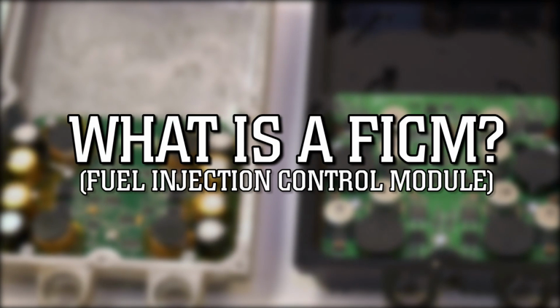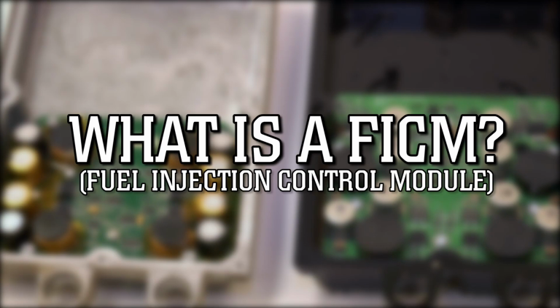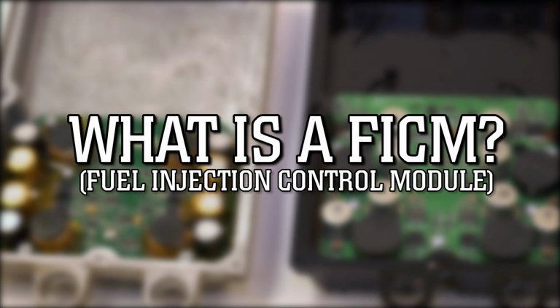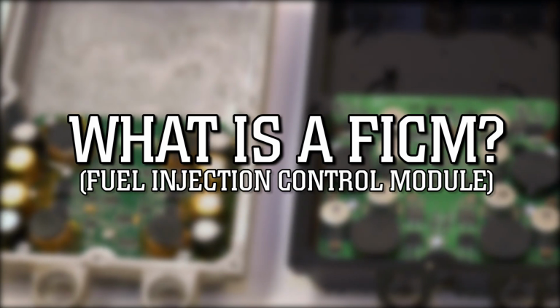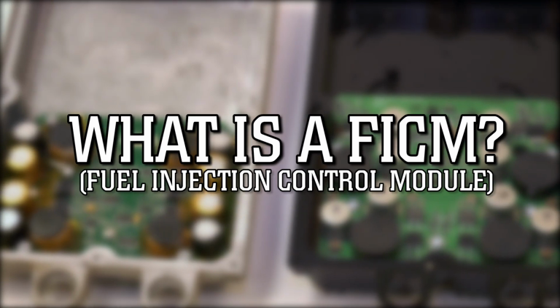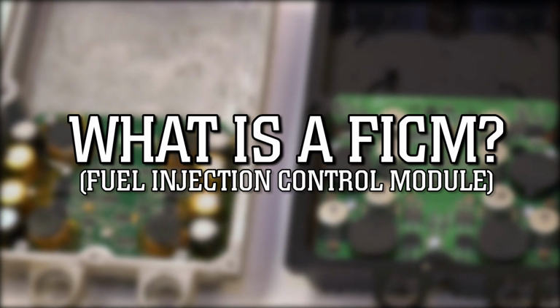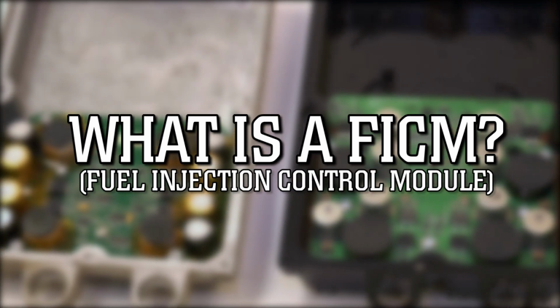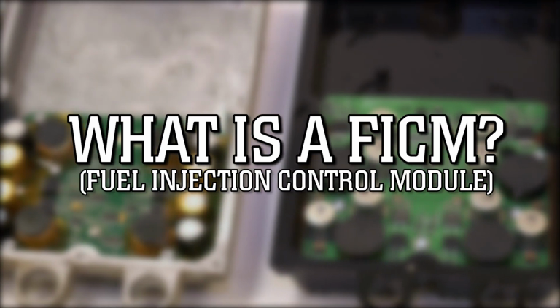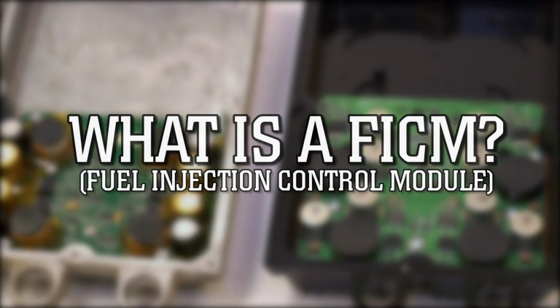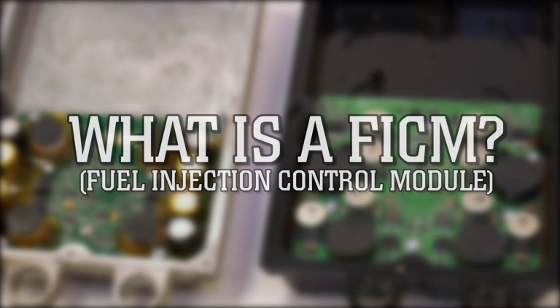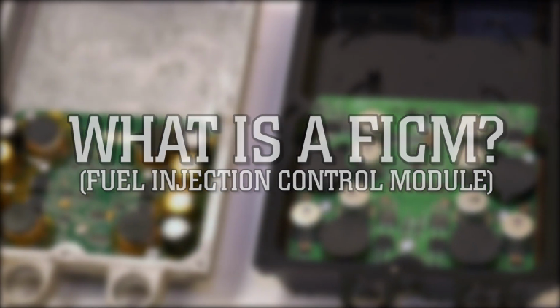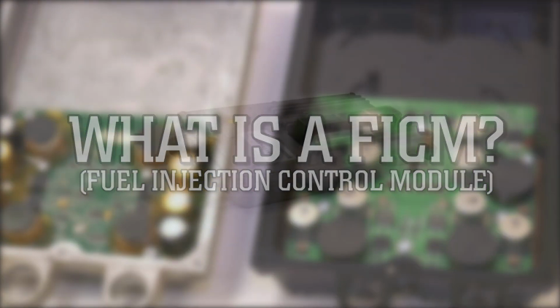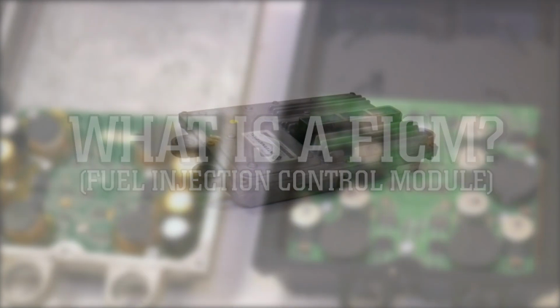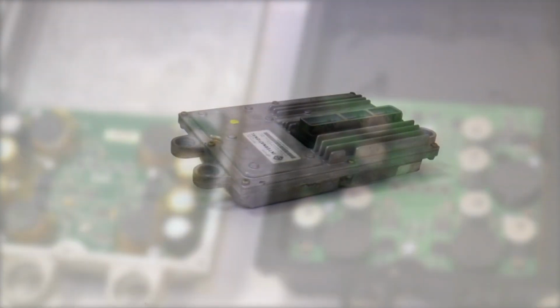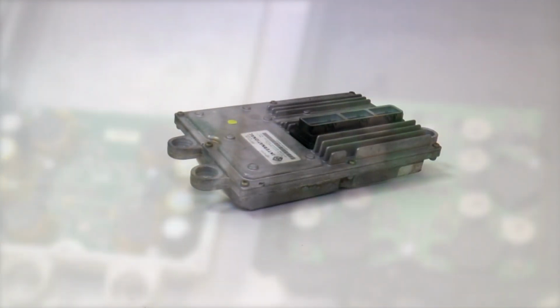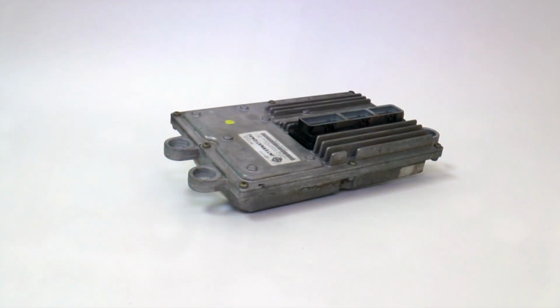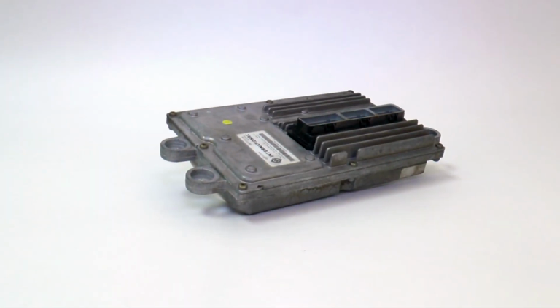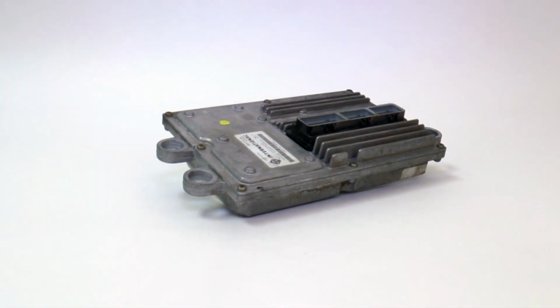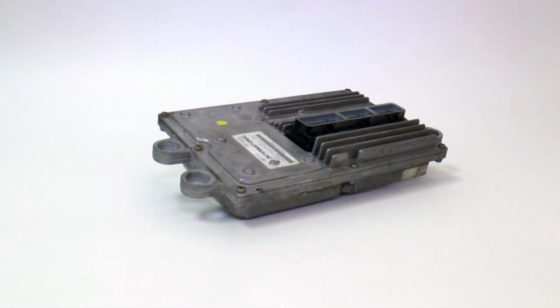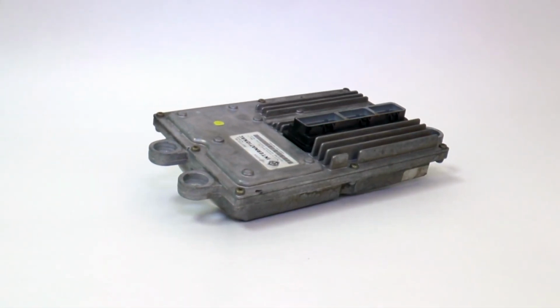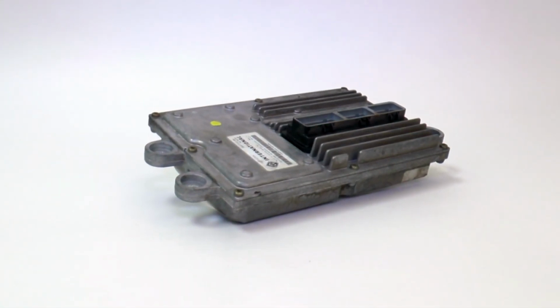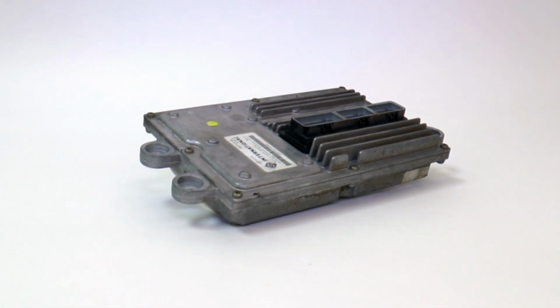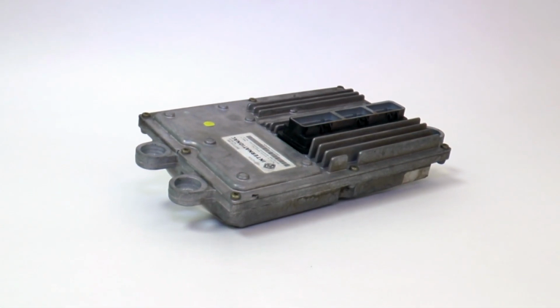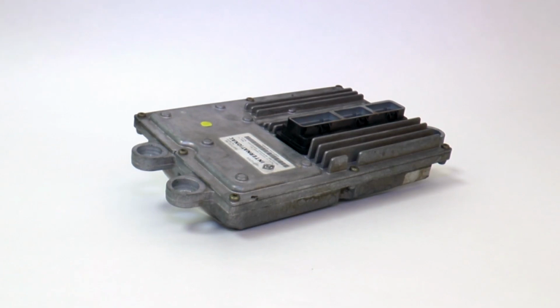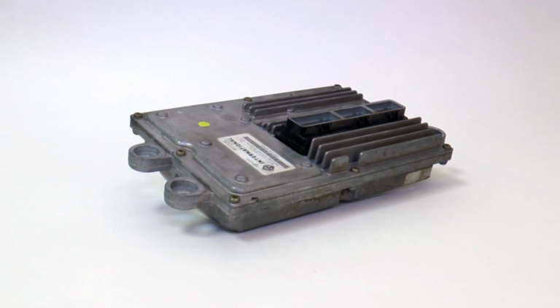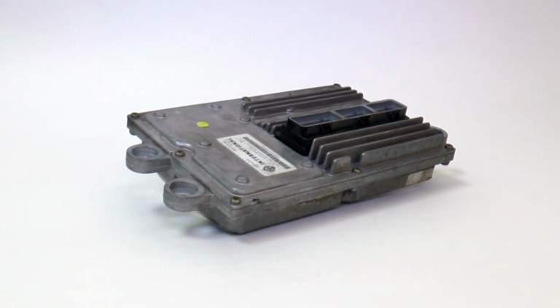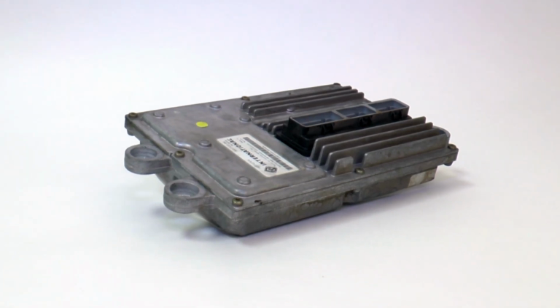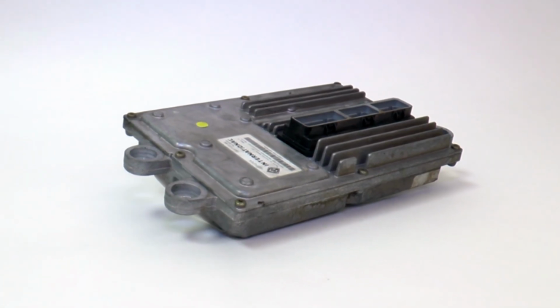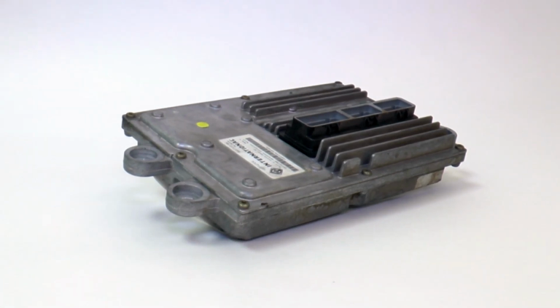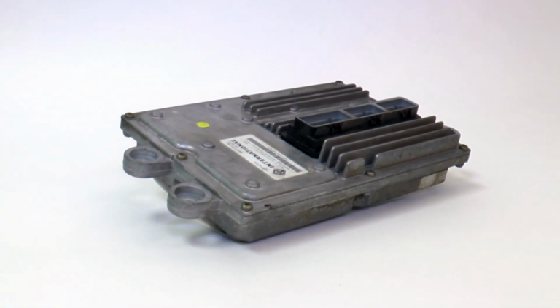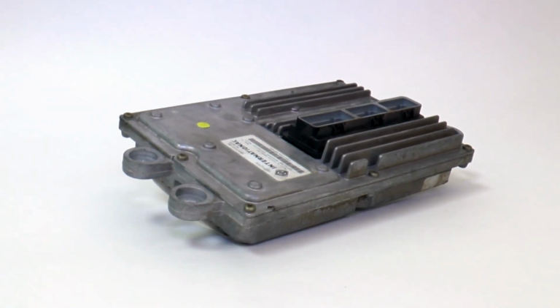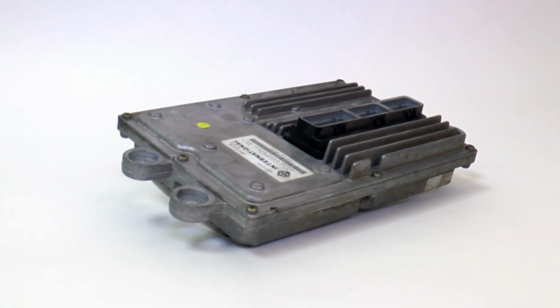A fuel injection control module, or FICM, is just what it sounds like — an electronic module that controls and powers the fuel injectors.